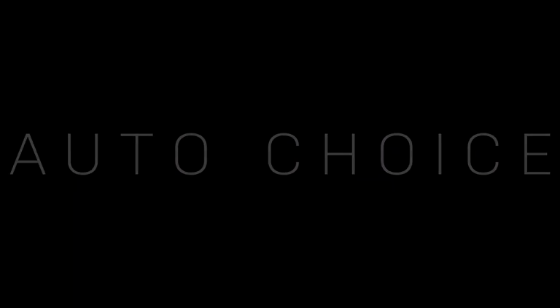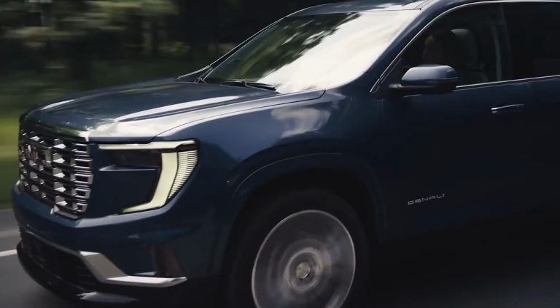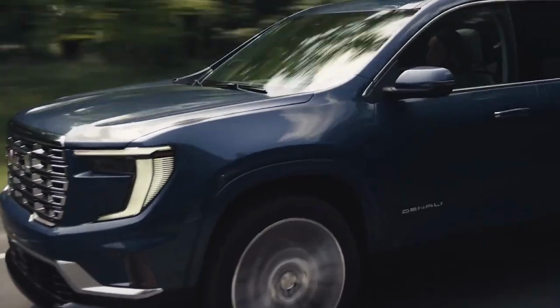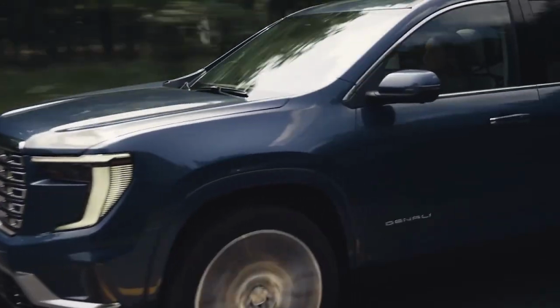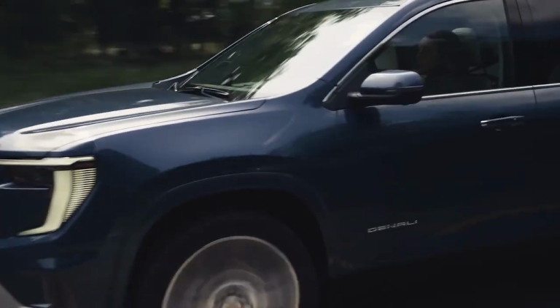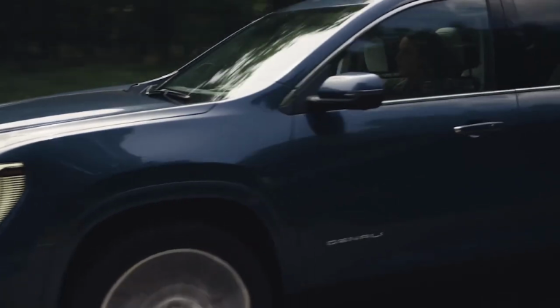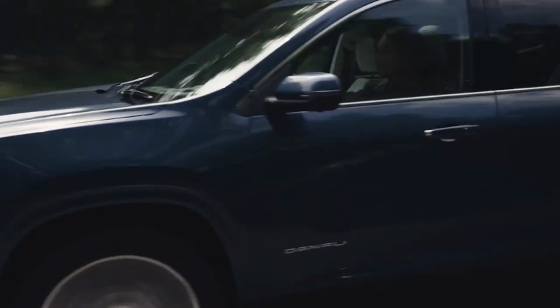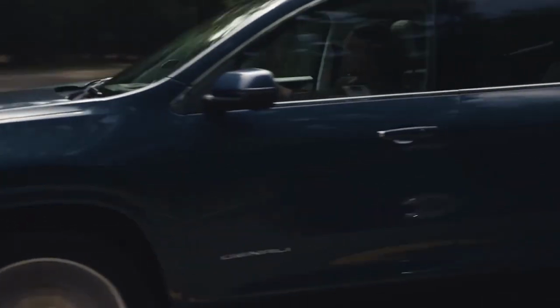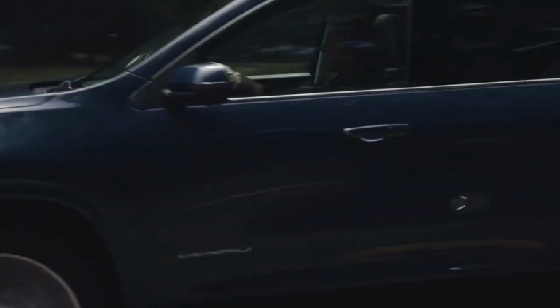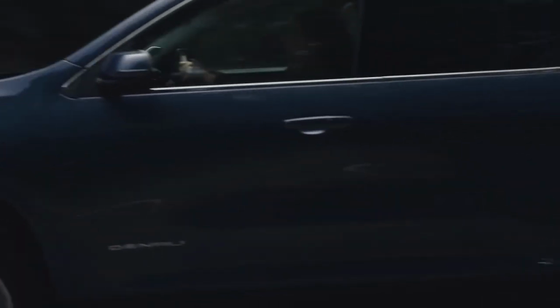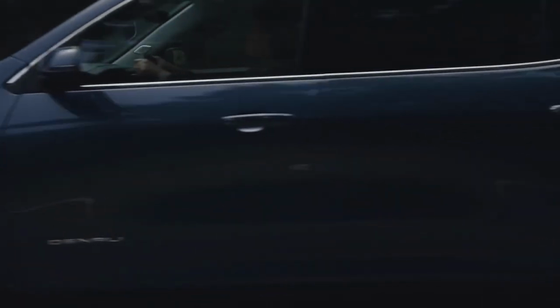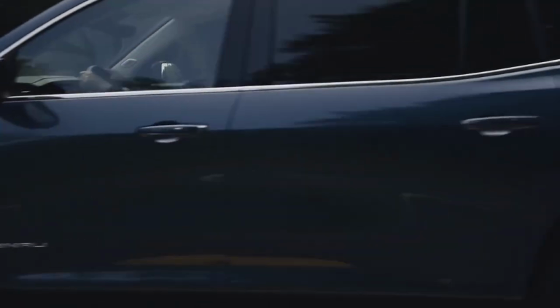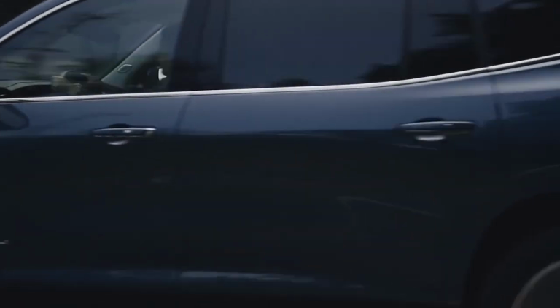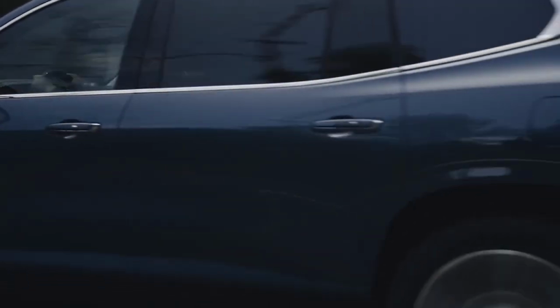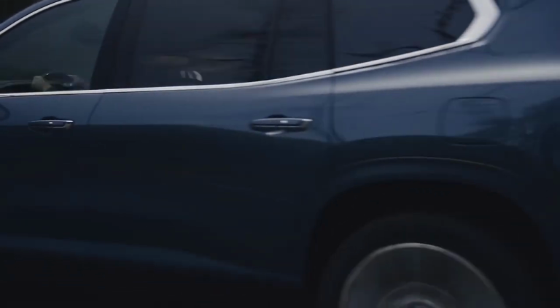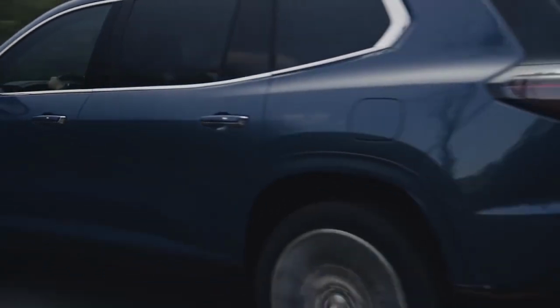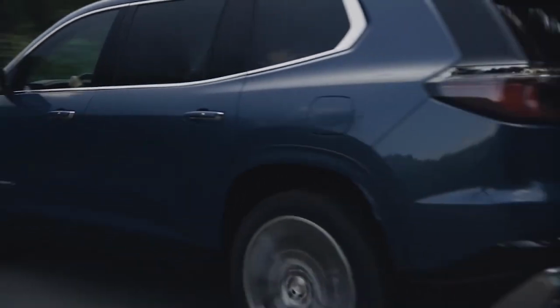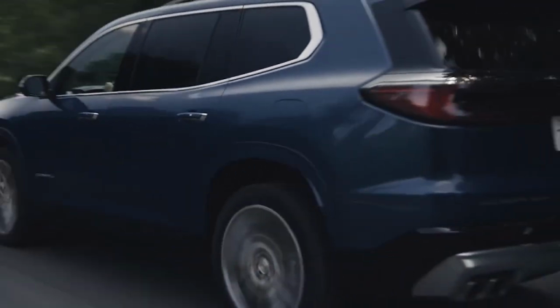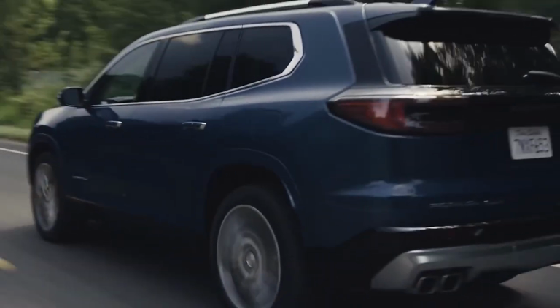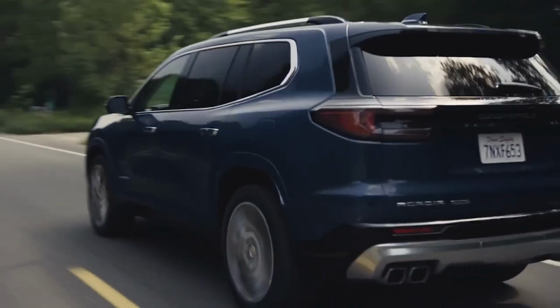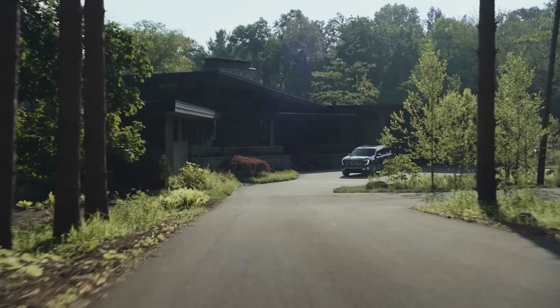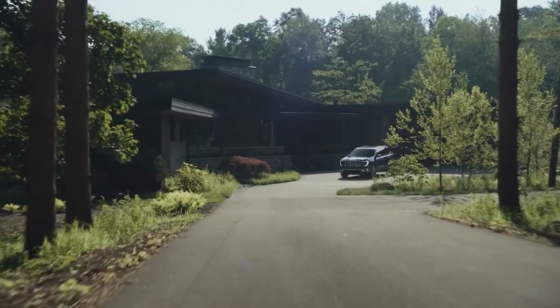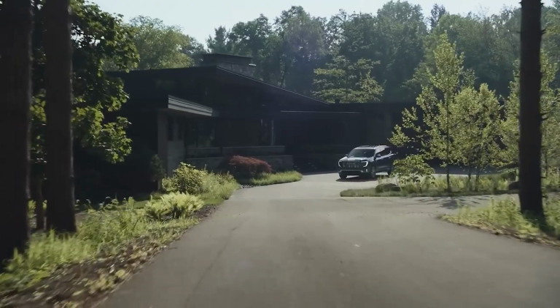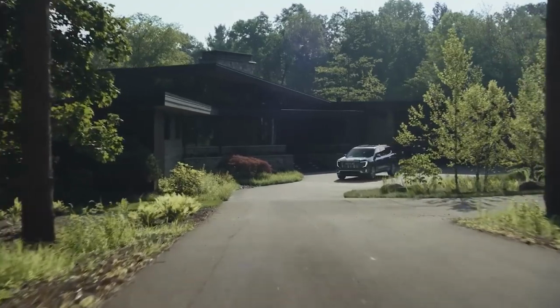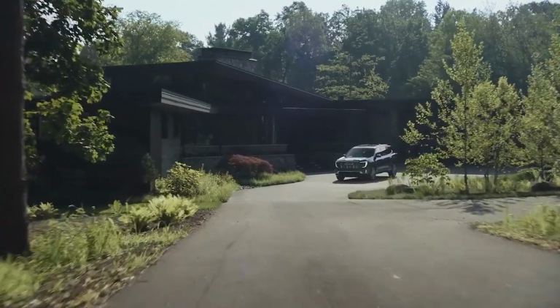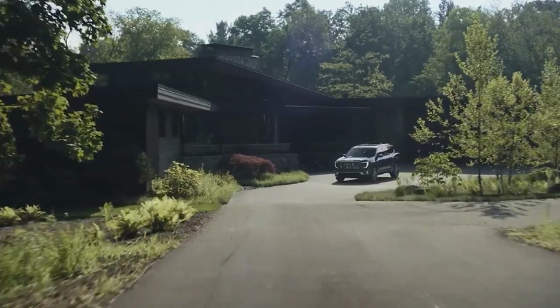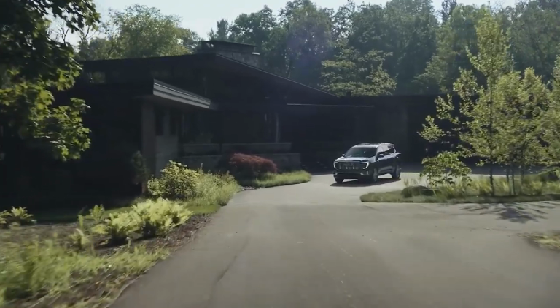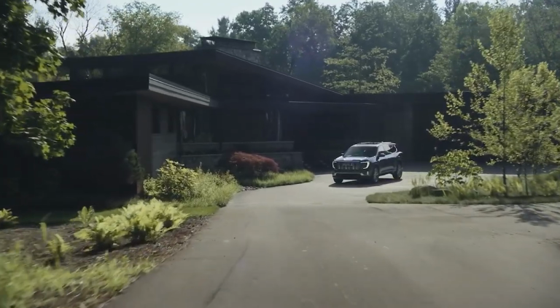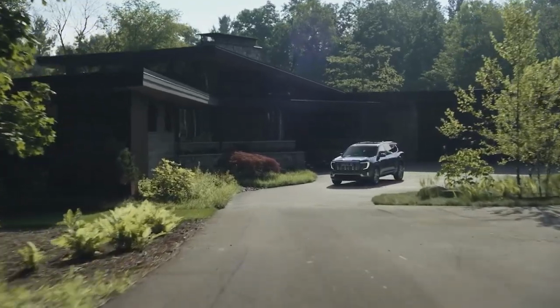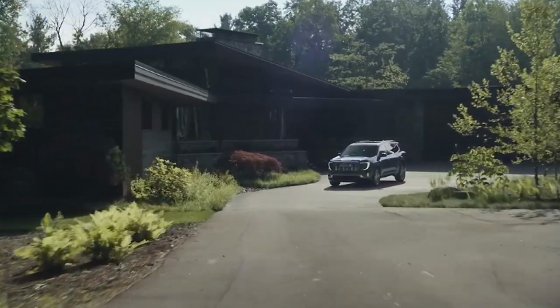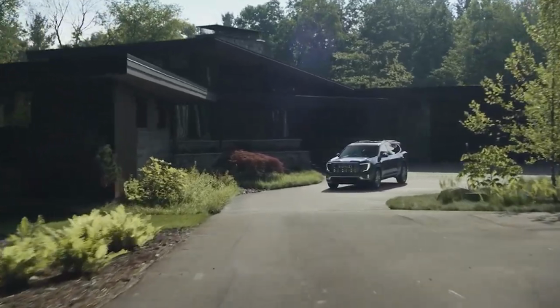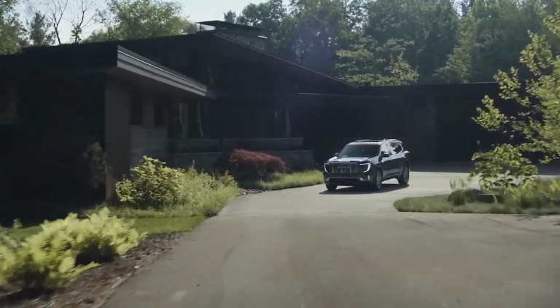Today, we're diving into a review of the third generation 2024 GMC Acadia.